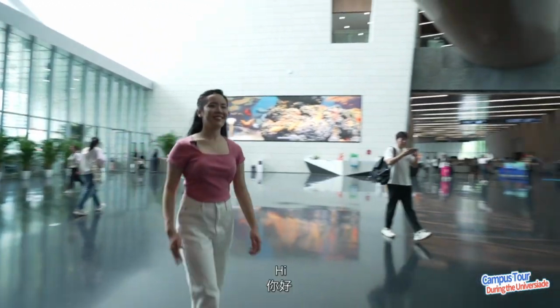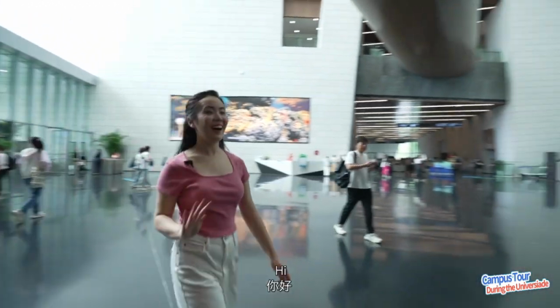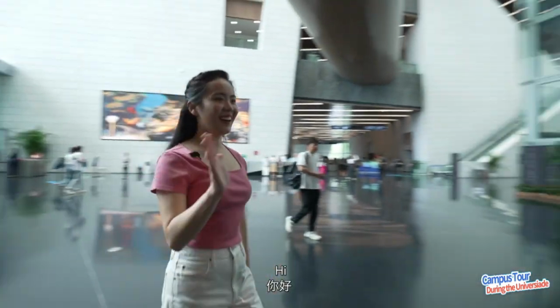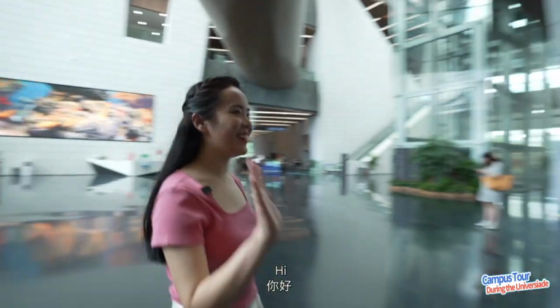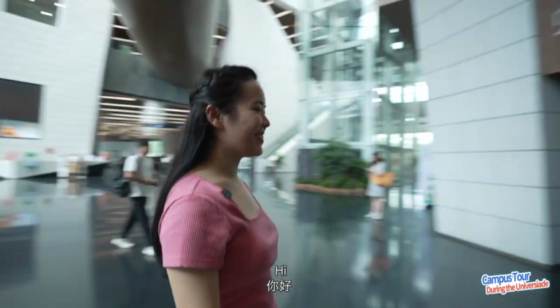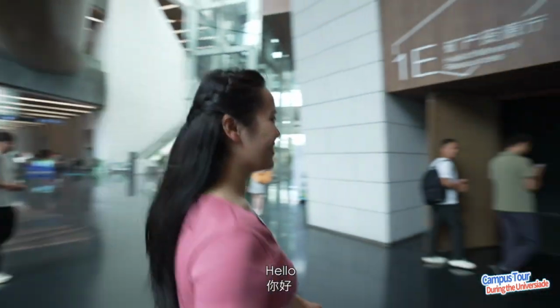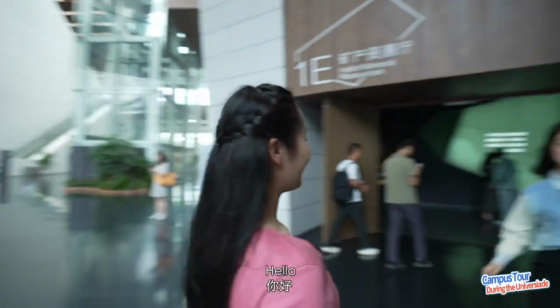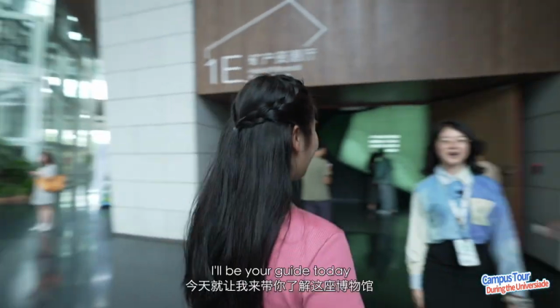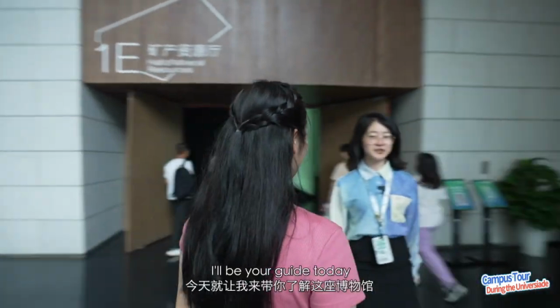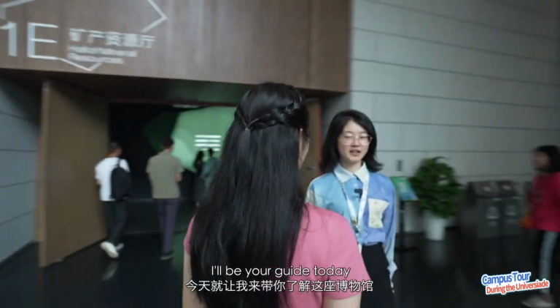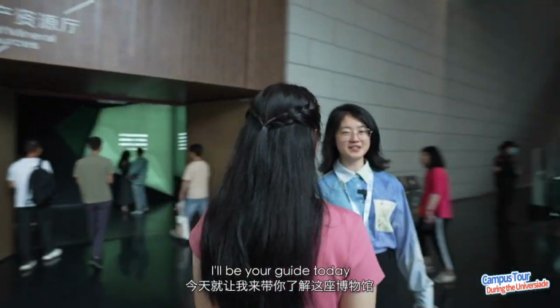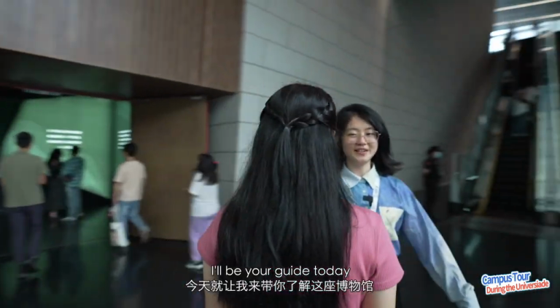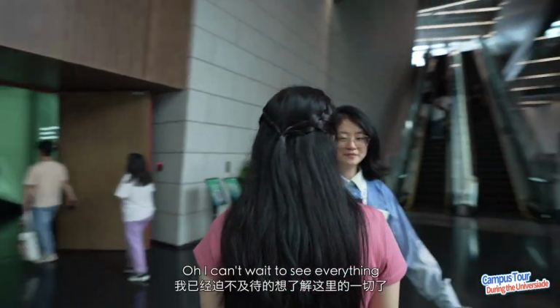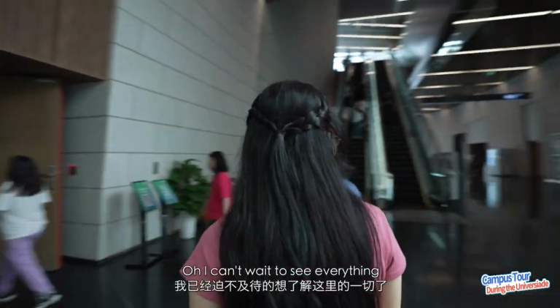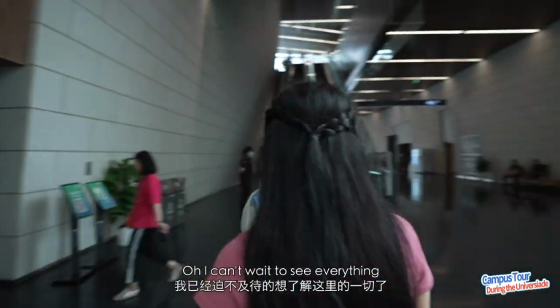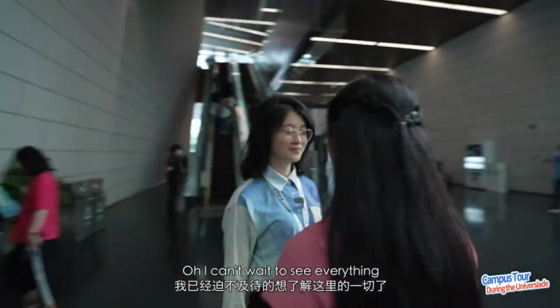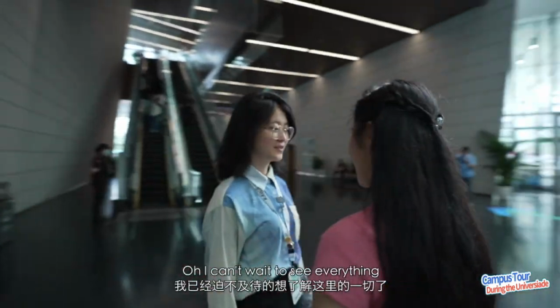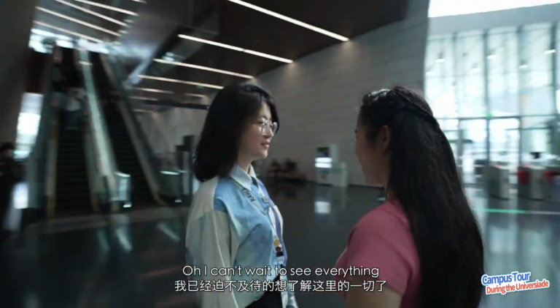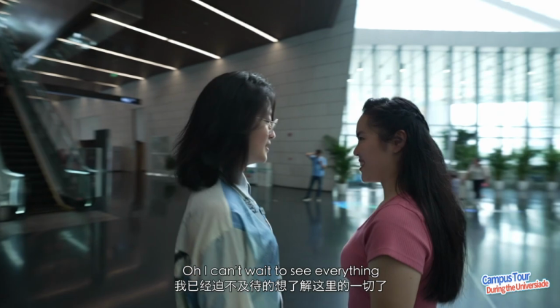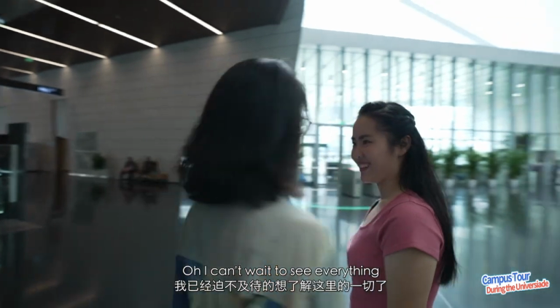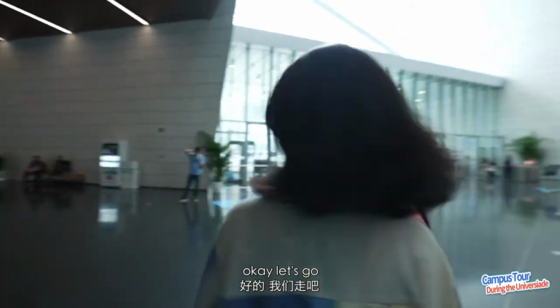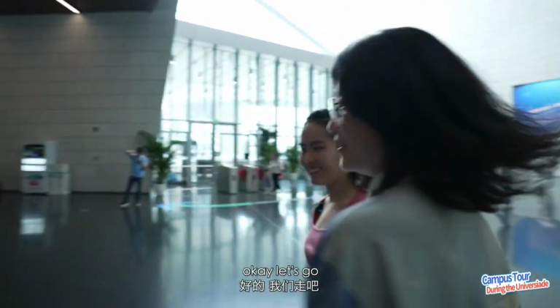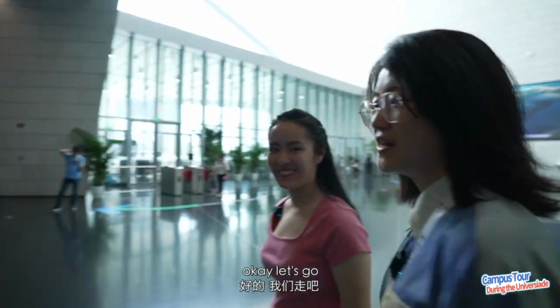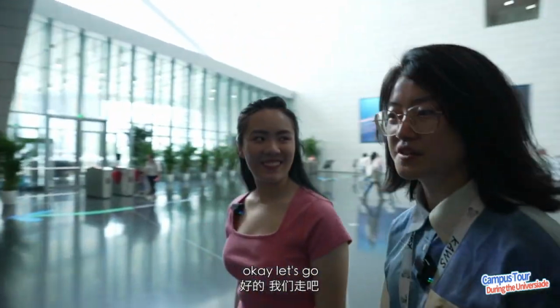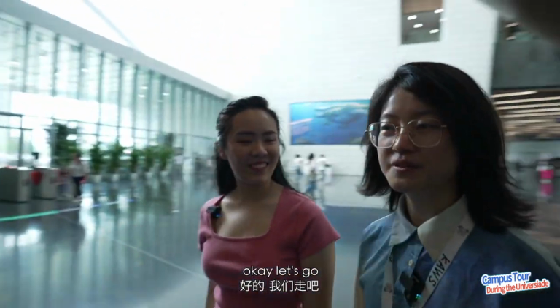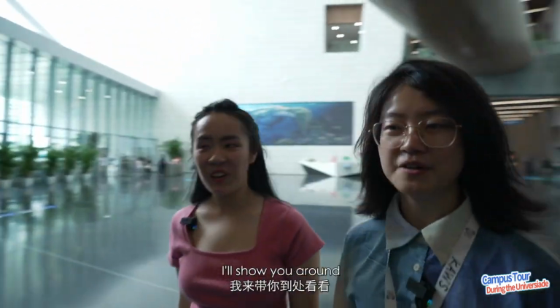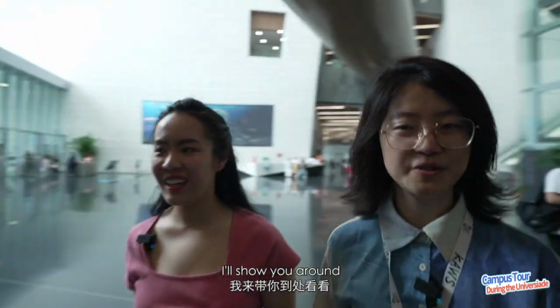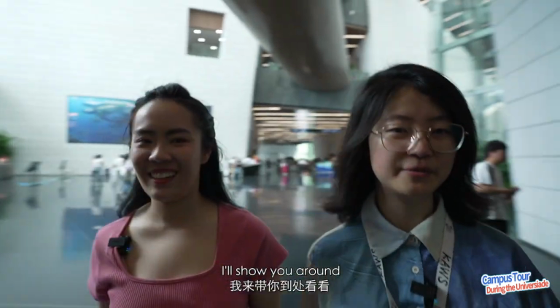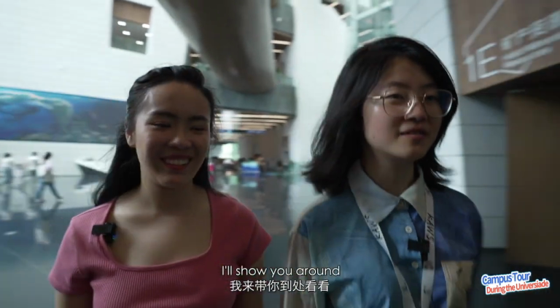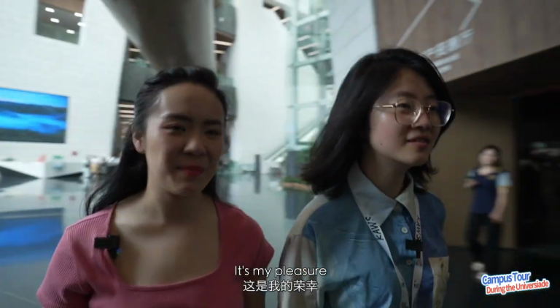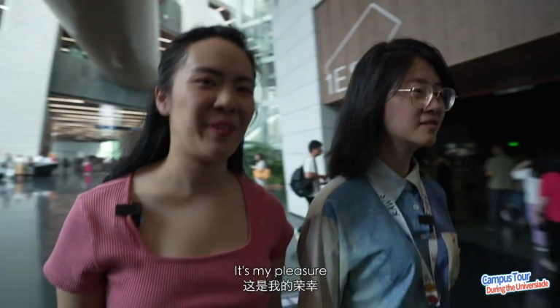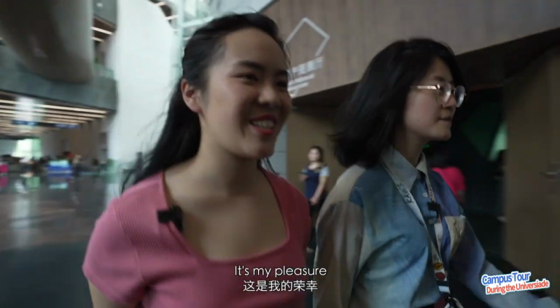Hi! Hello! I'll be your guide today. Oh, I can't wait to see everything. Okay, let's go. I'll show you around. It's my pleasure.